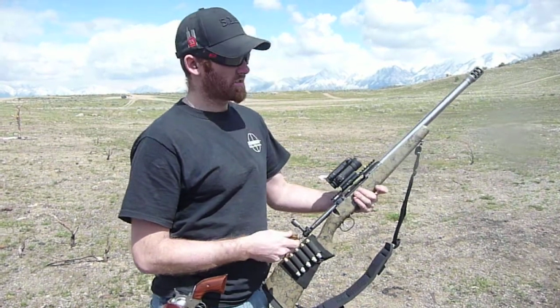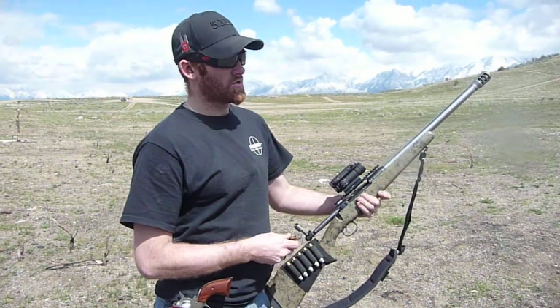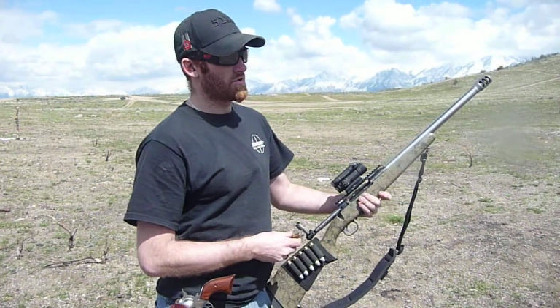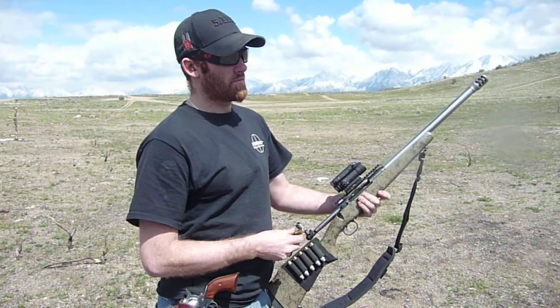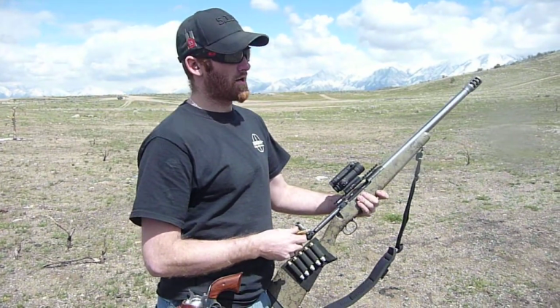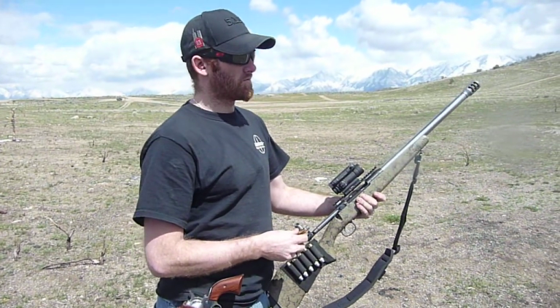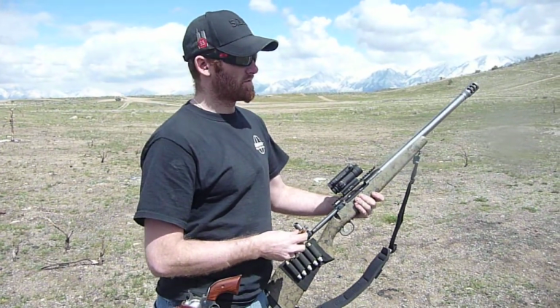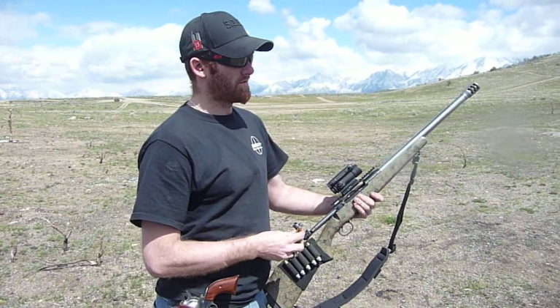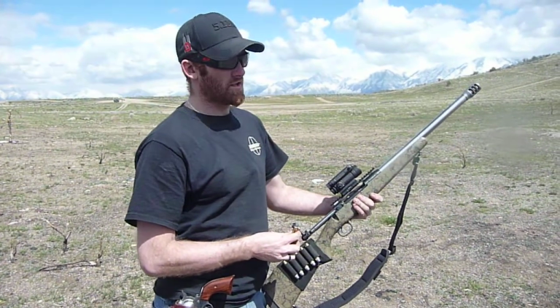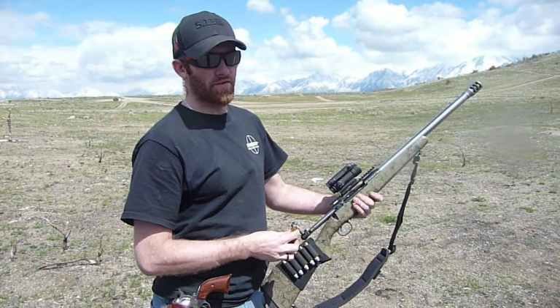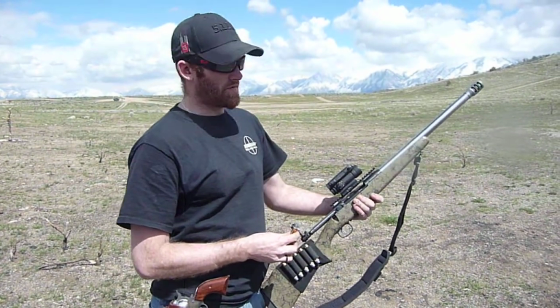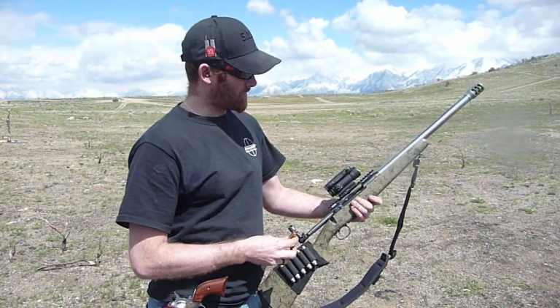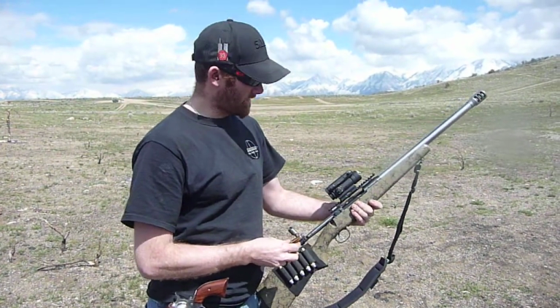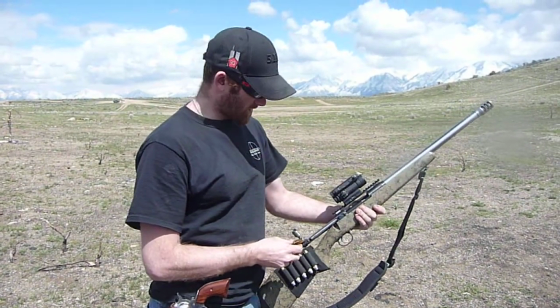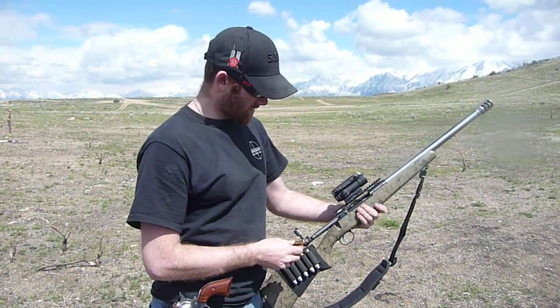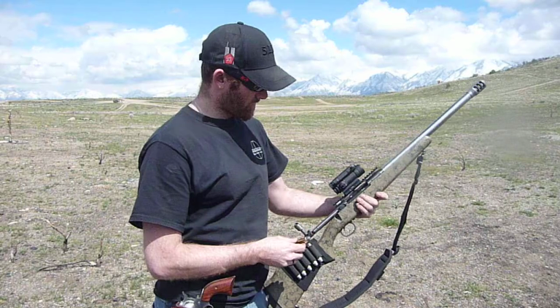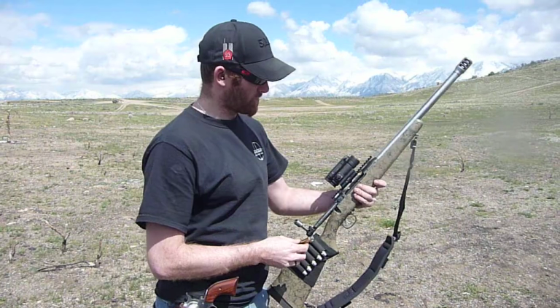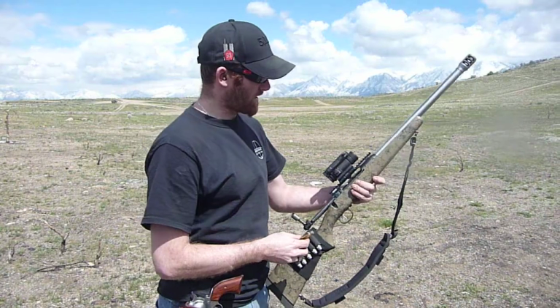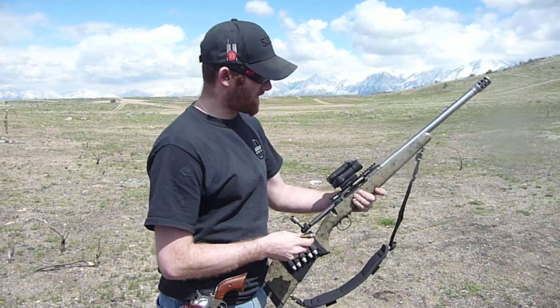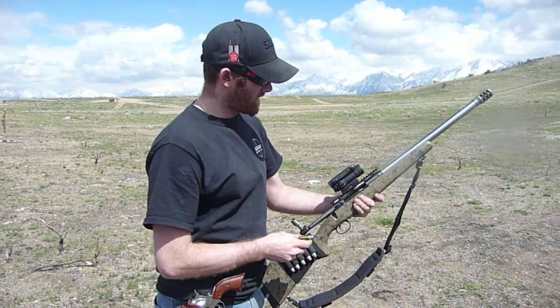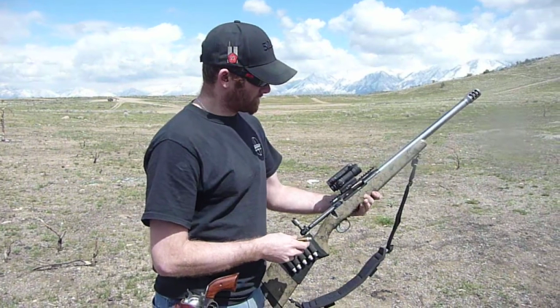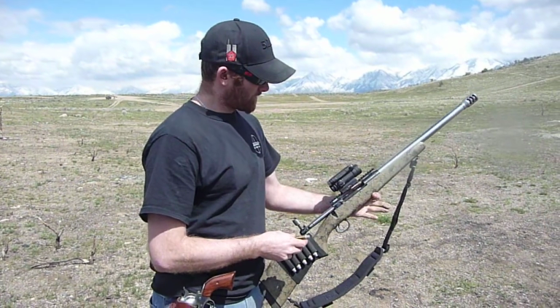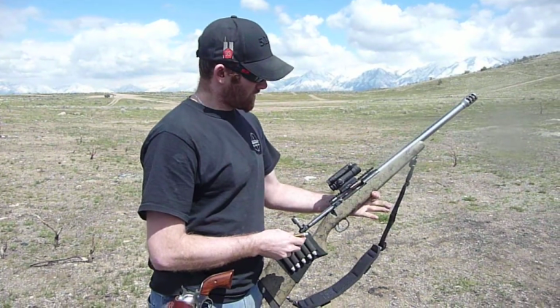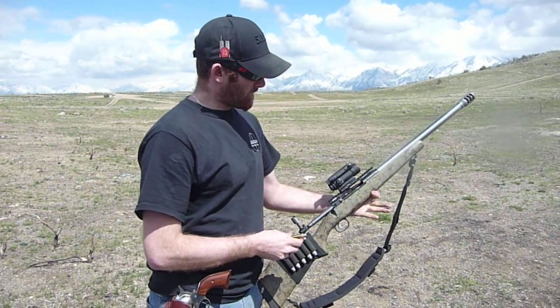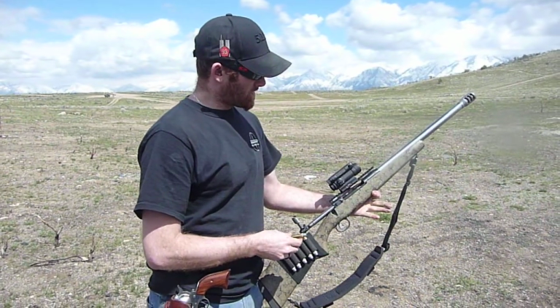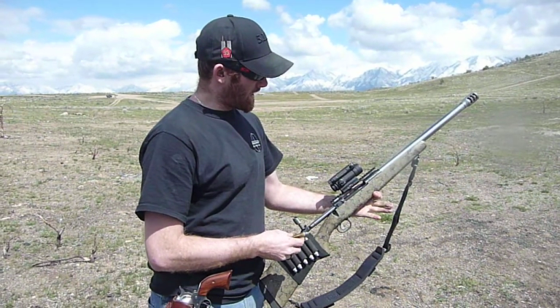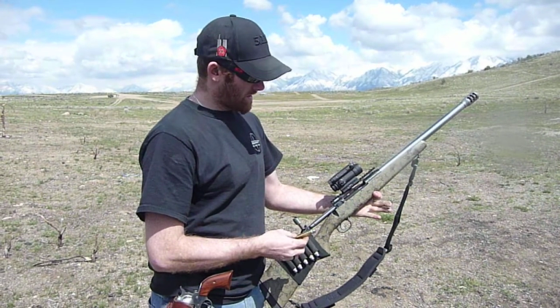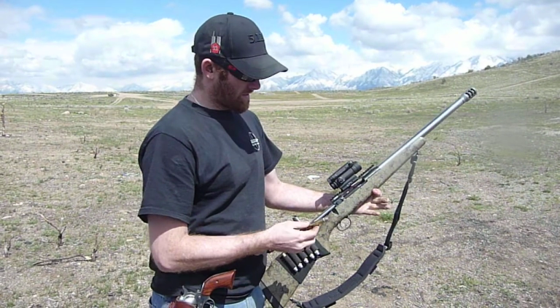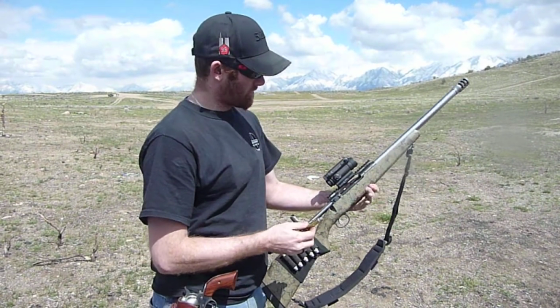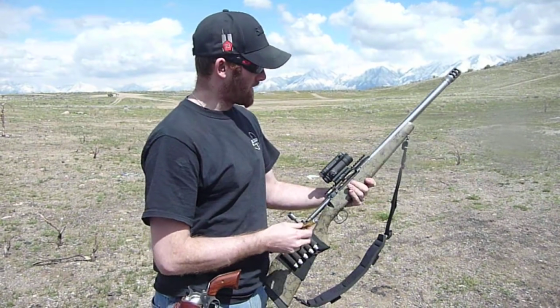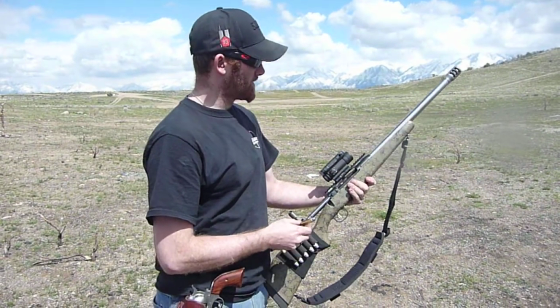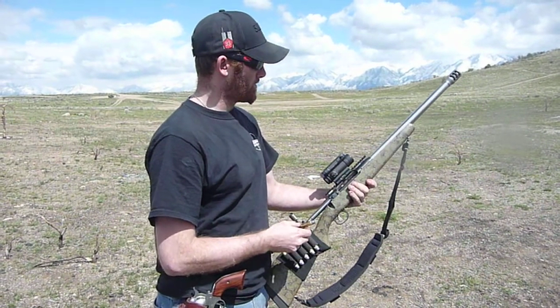This gun shoots at about 7,350 feet per second with this load, which is pretty light. Two rounds in the mag, one round in the chamber.